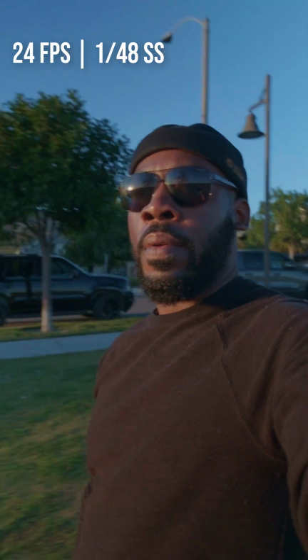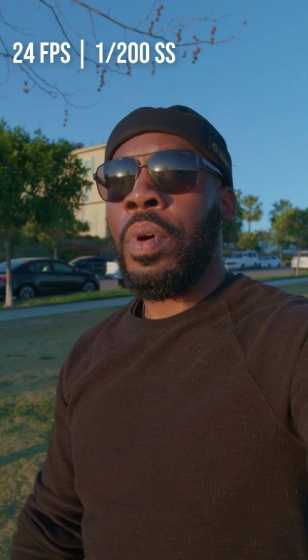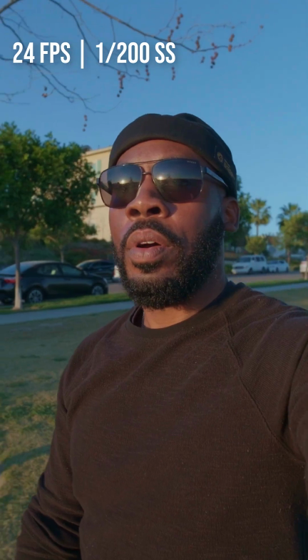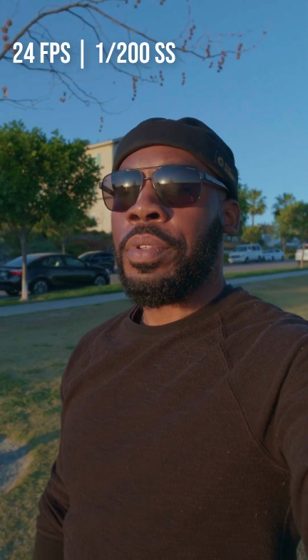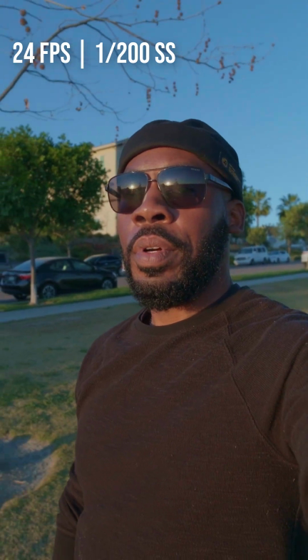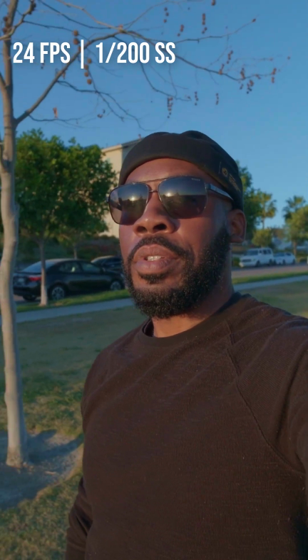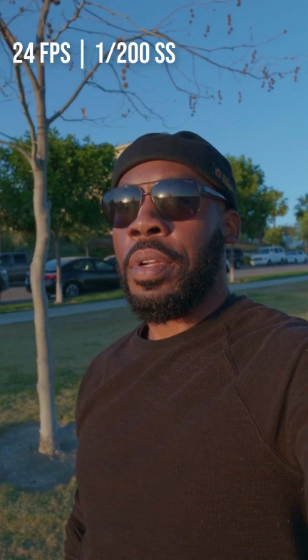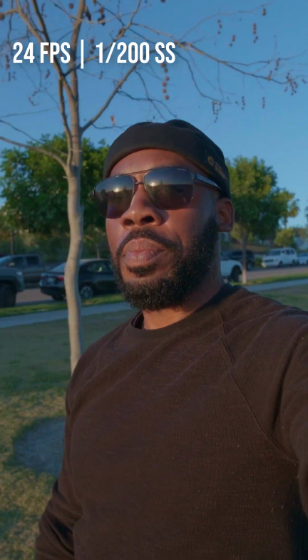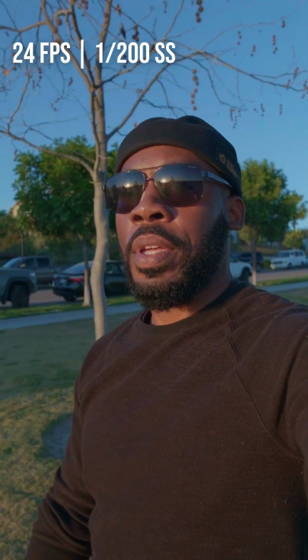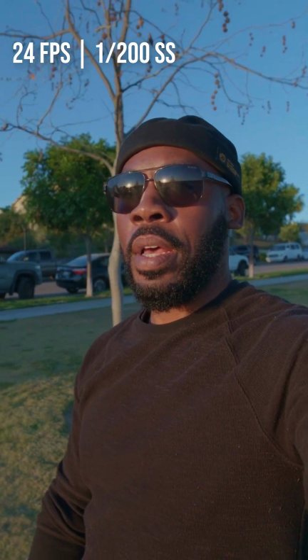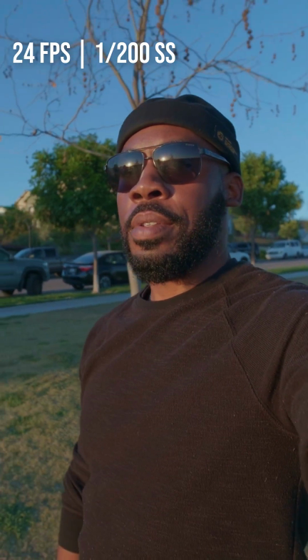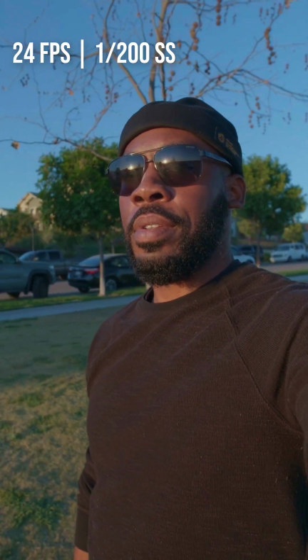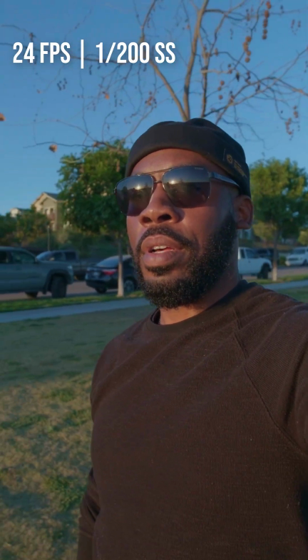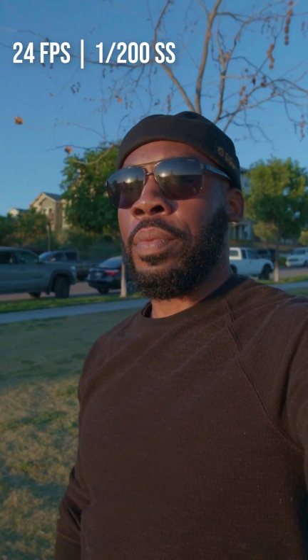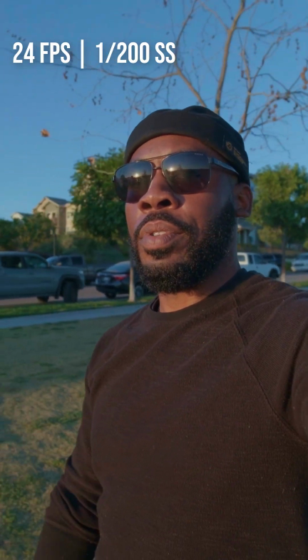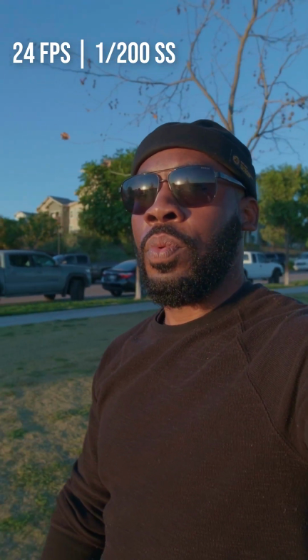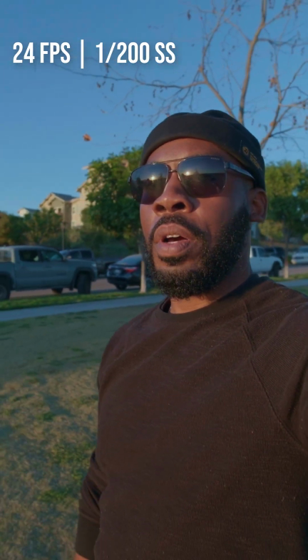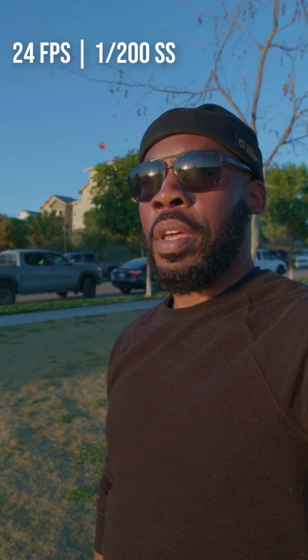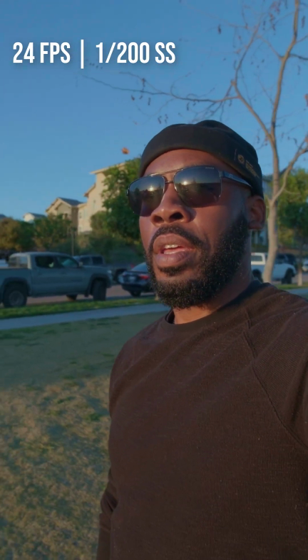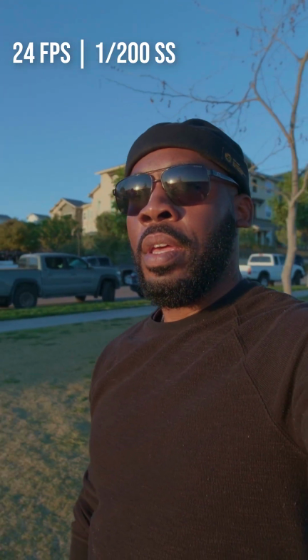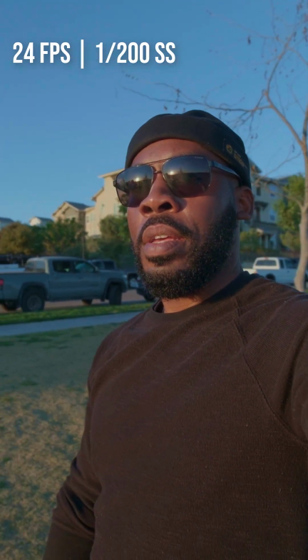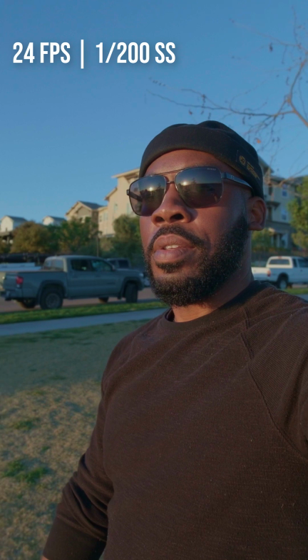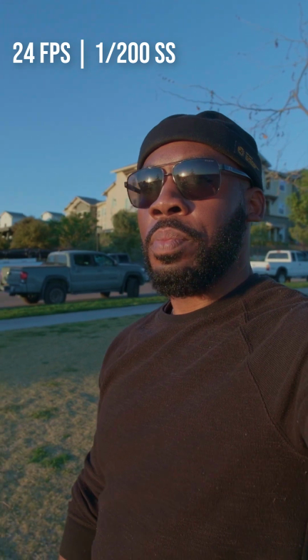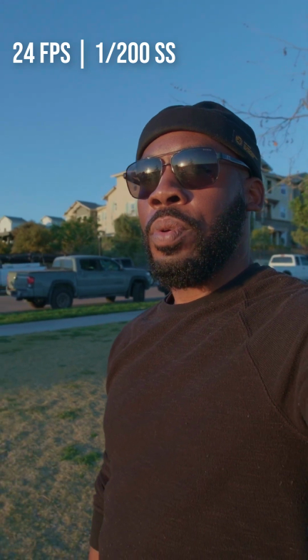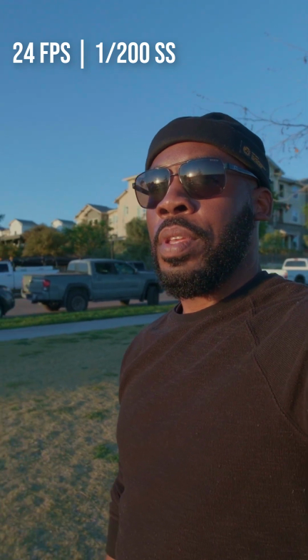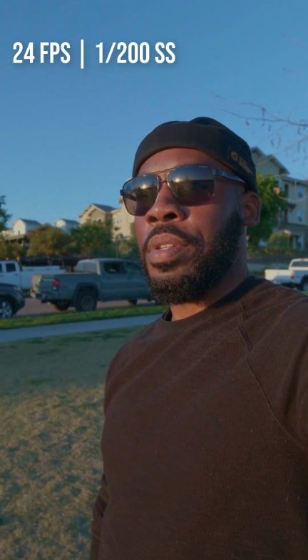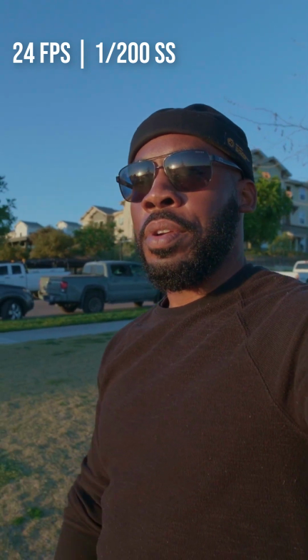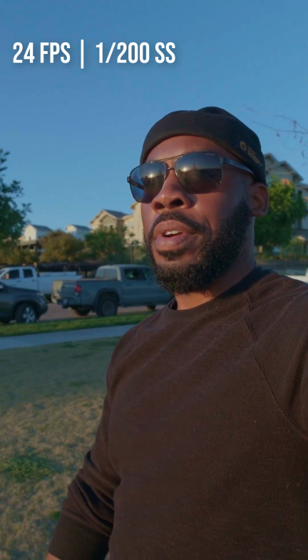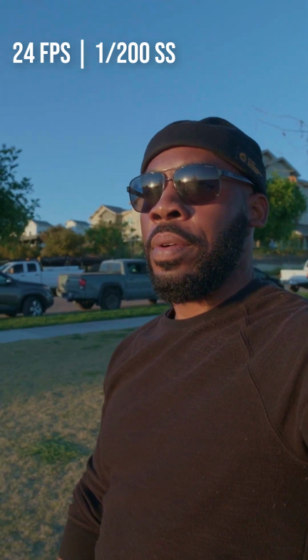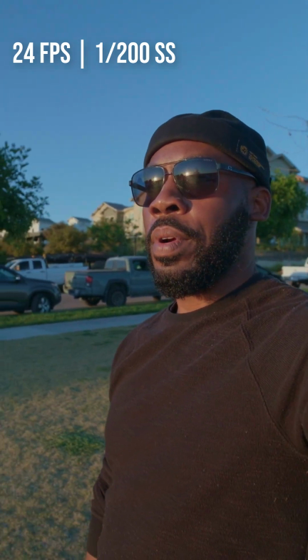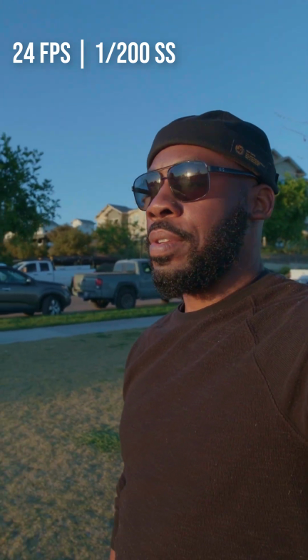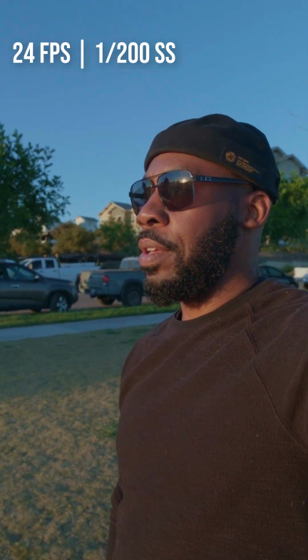One over 200 shutter speed — how does this look? We're just walking. Is it smooth, is it jittery? We're going to see.